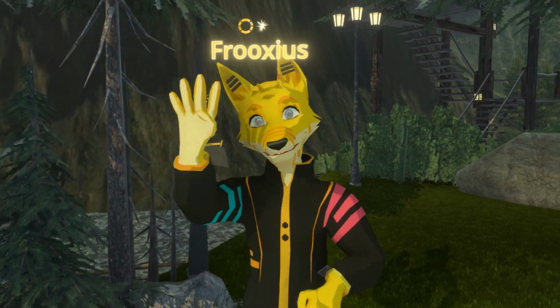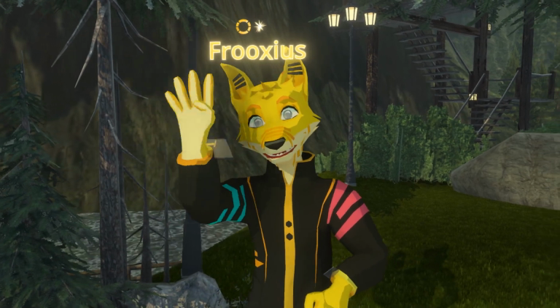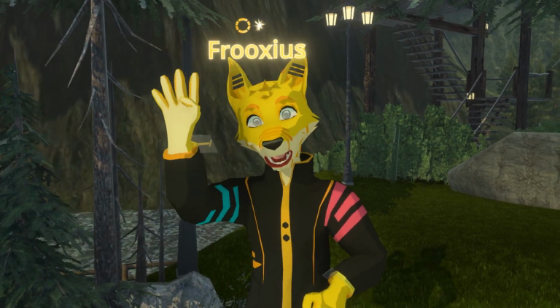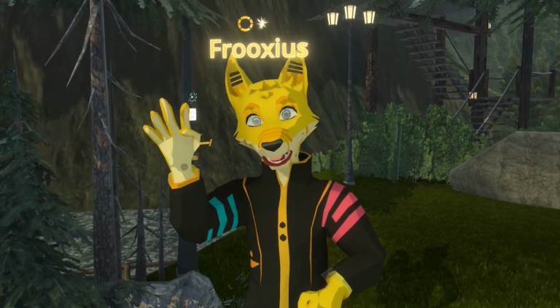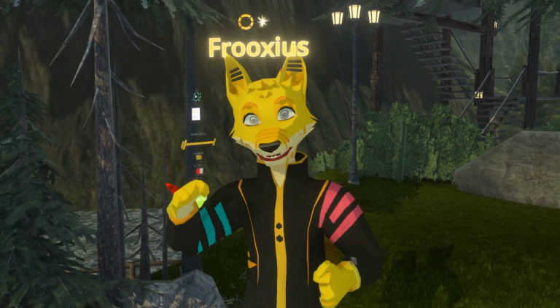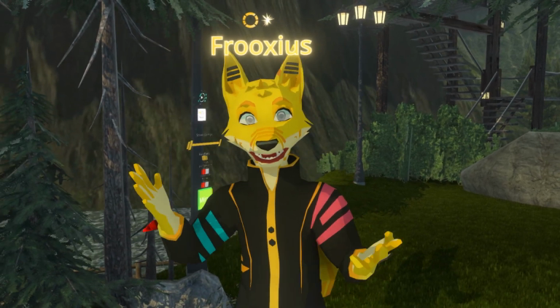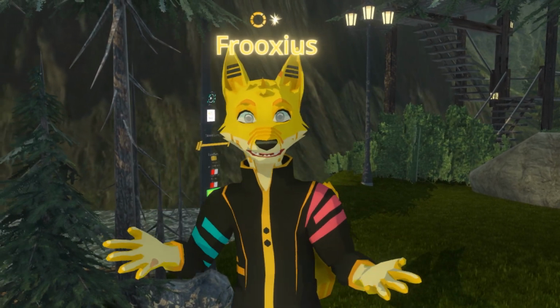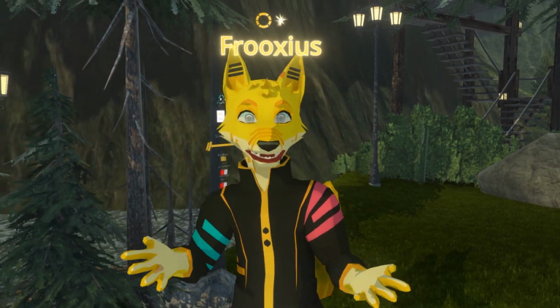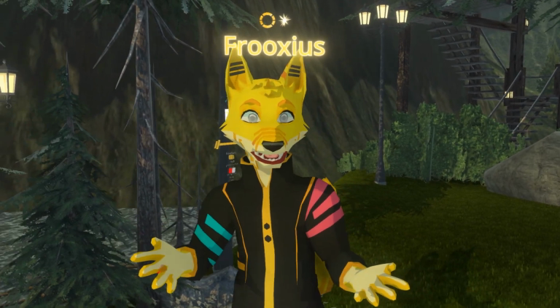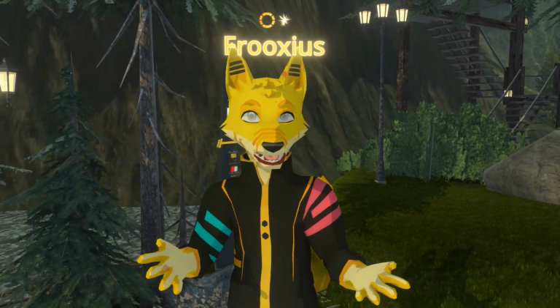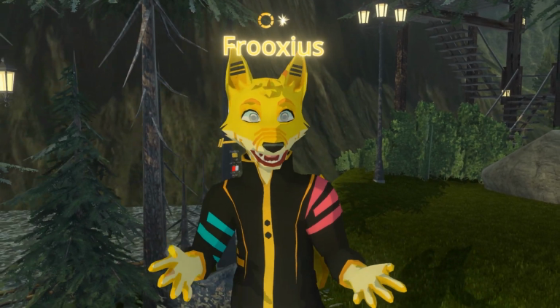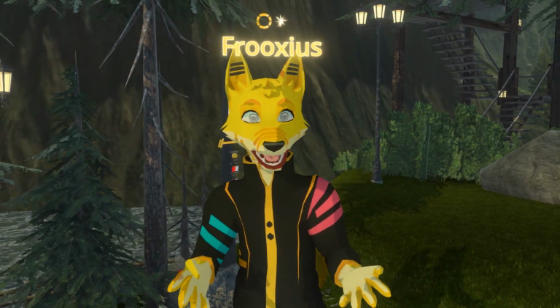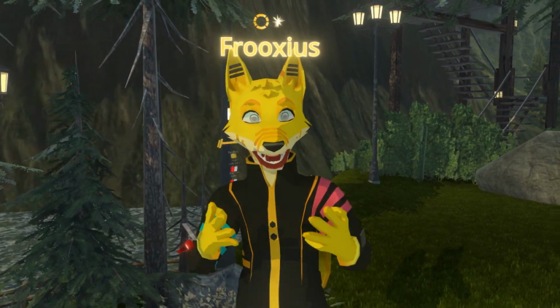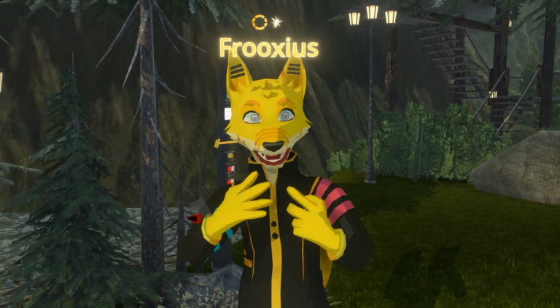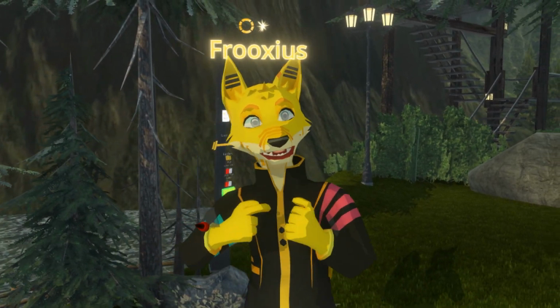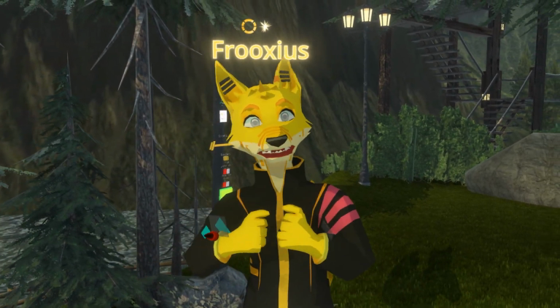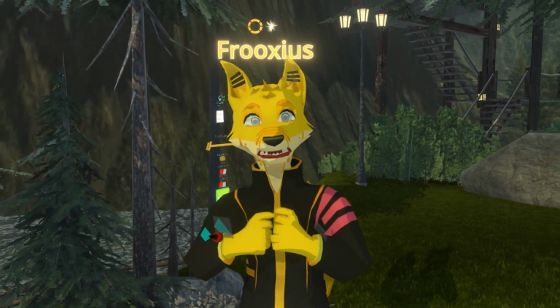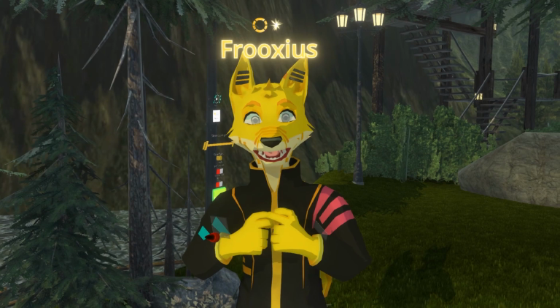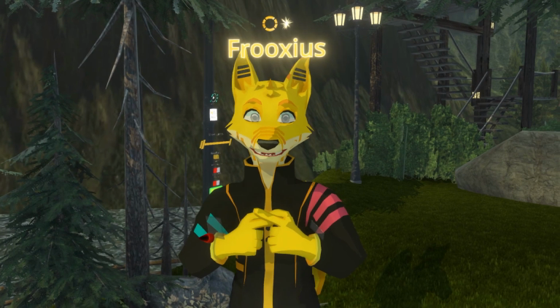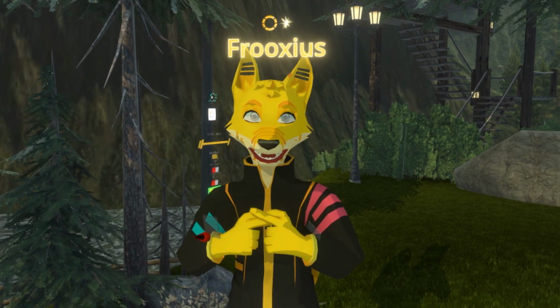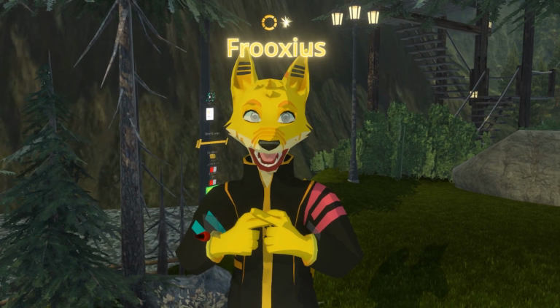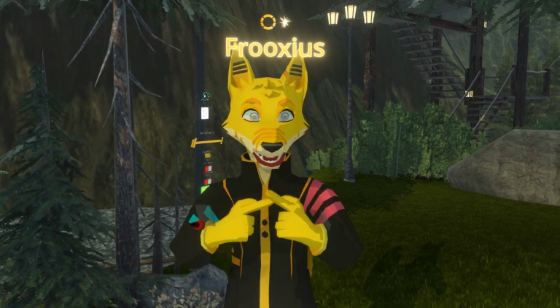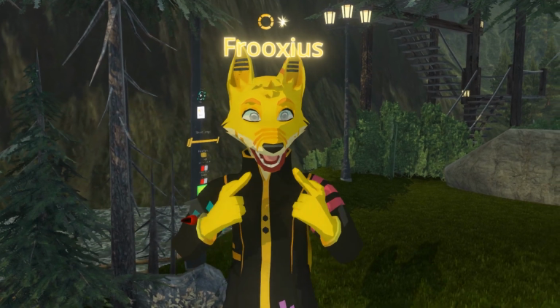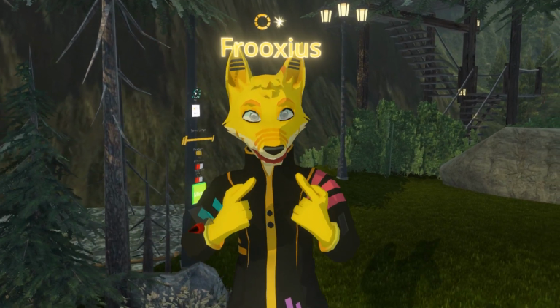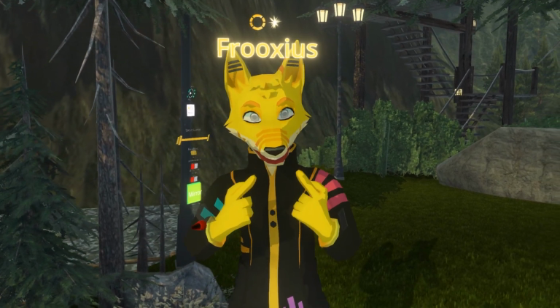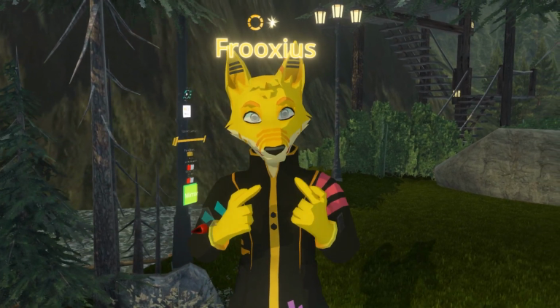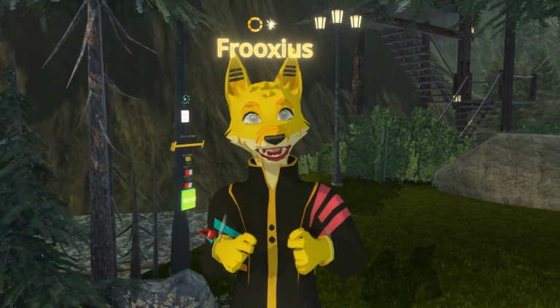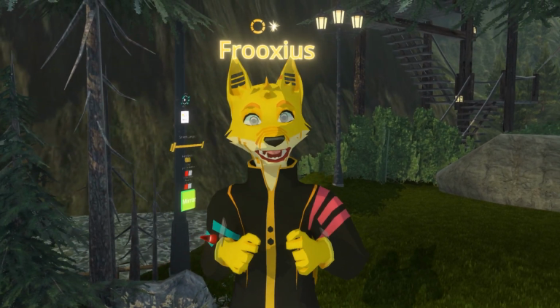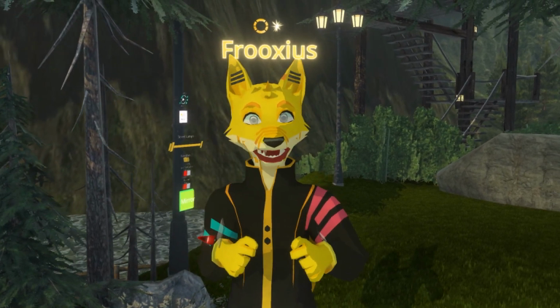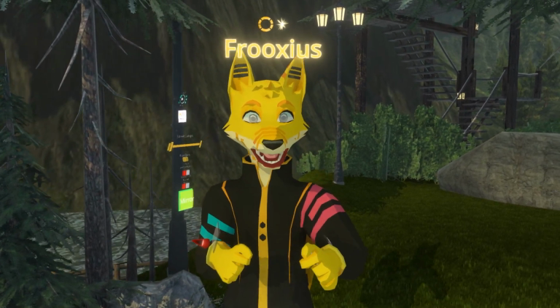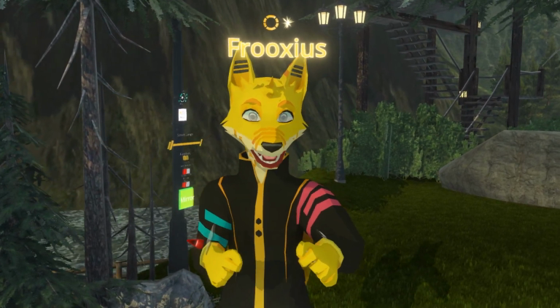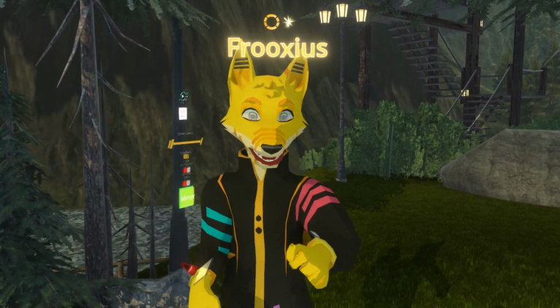Hello, I'm Frixius, creator of Nias VR, and currently I'm using the Viper Eye with the Lip Tracking module on my avatar.